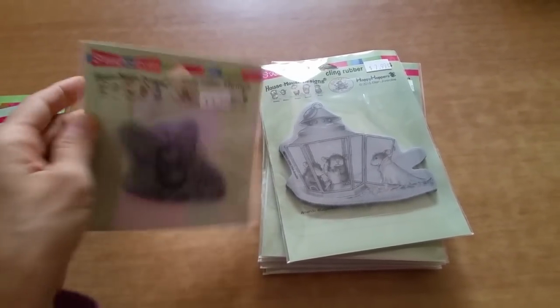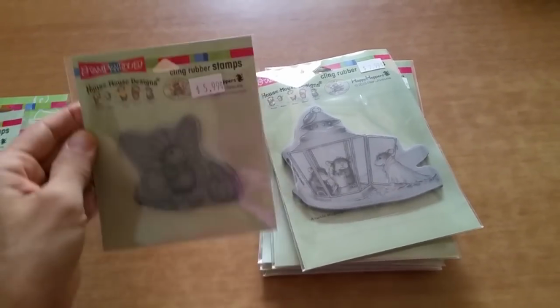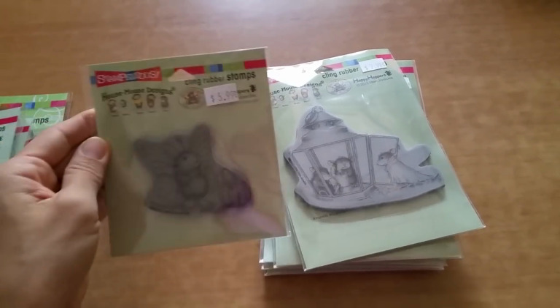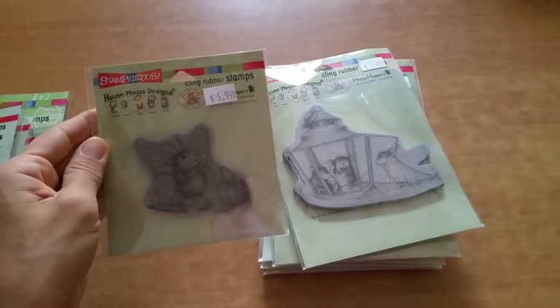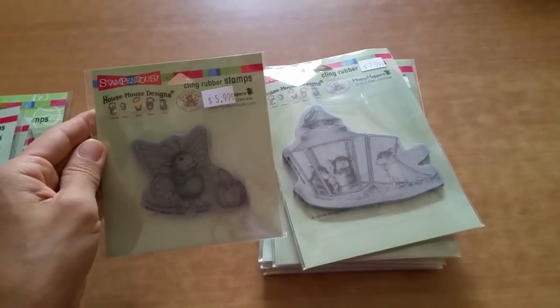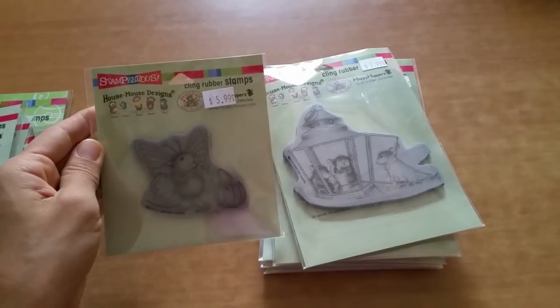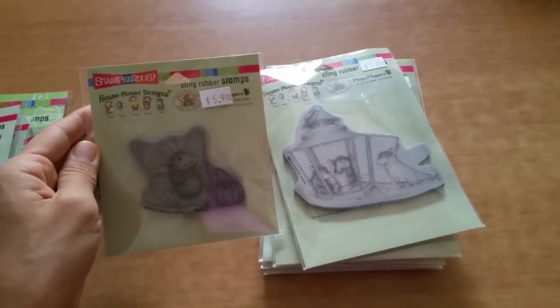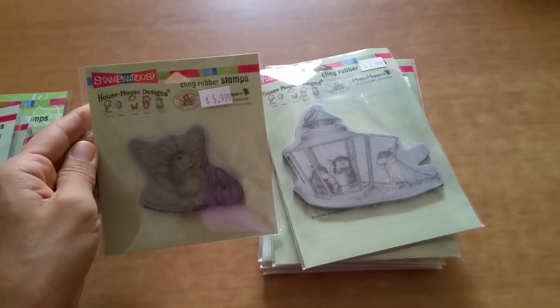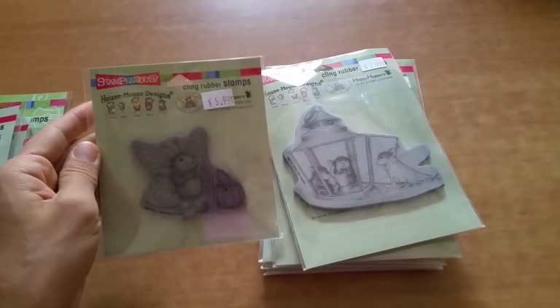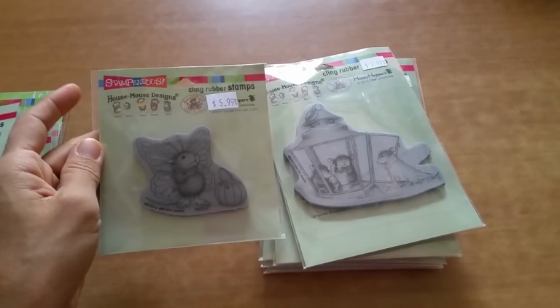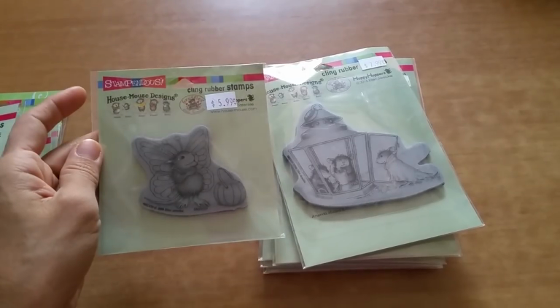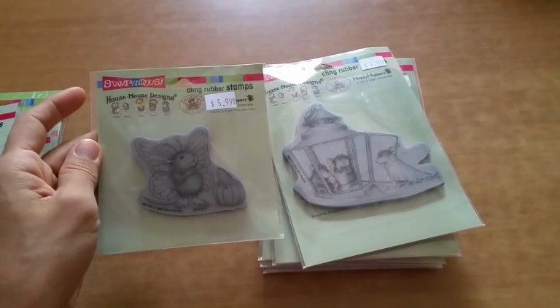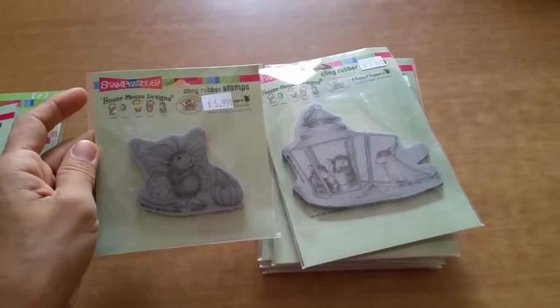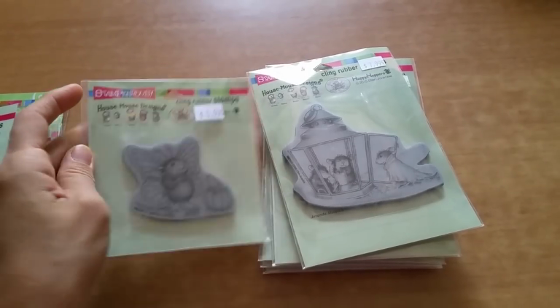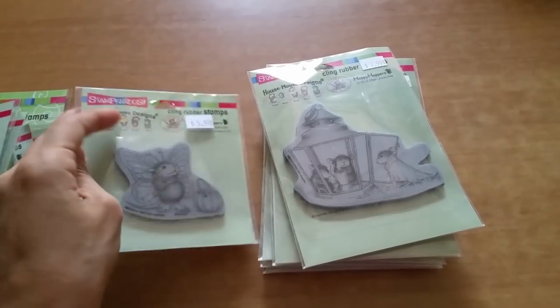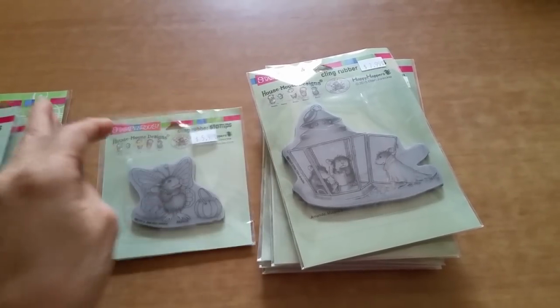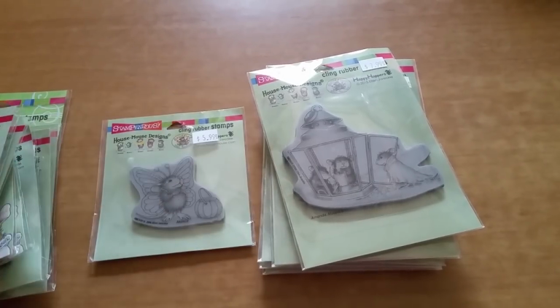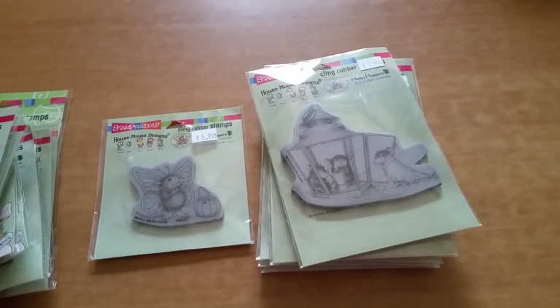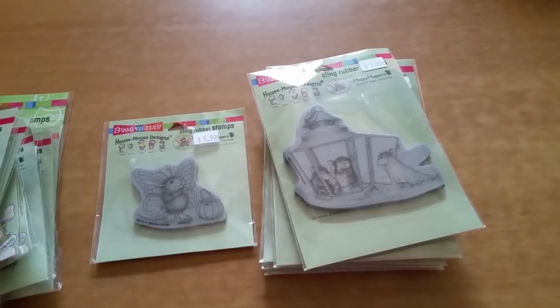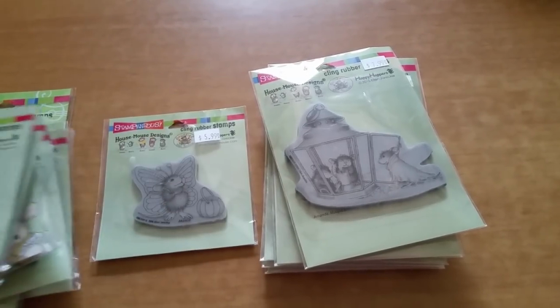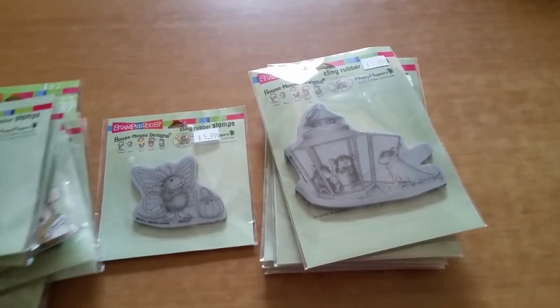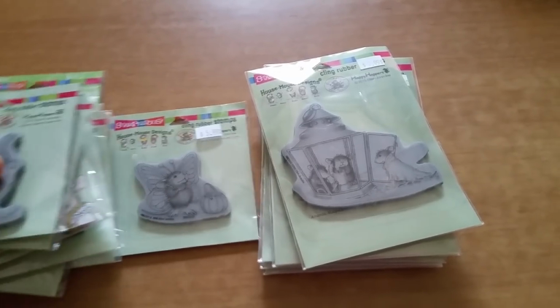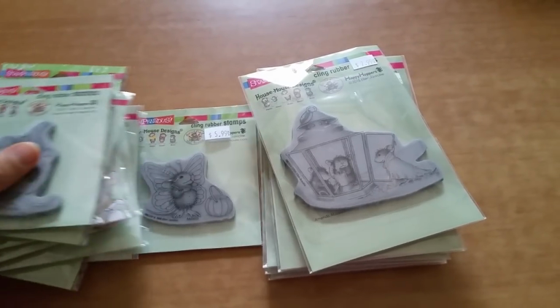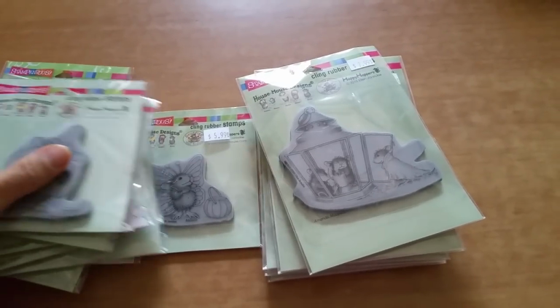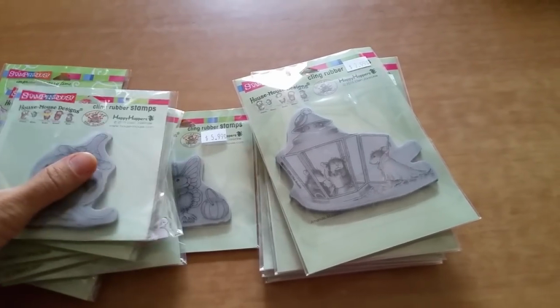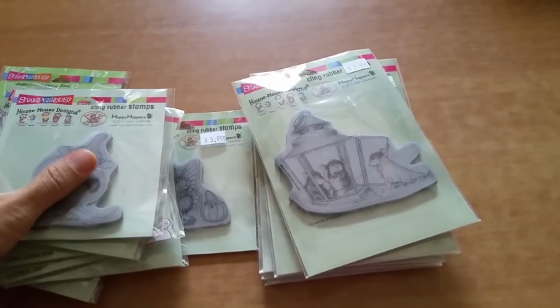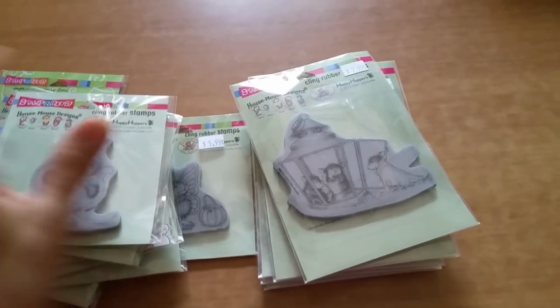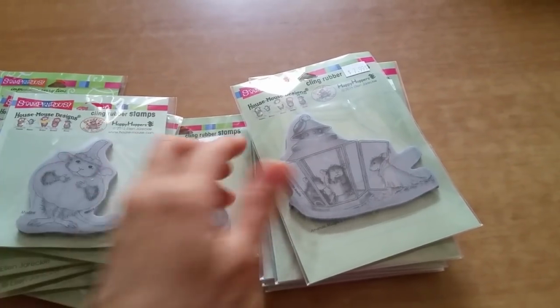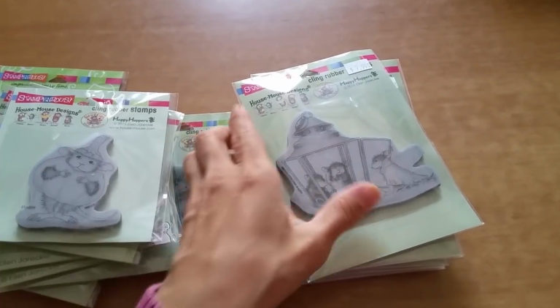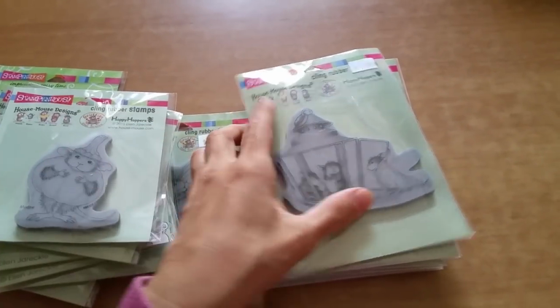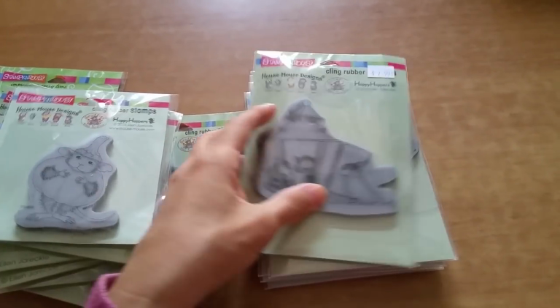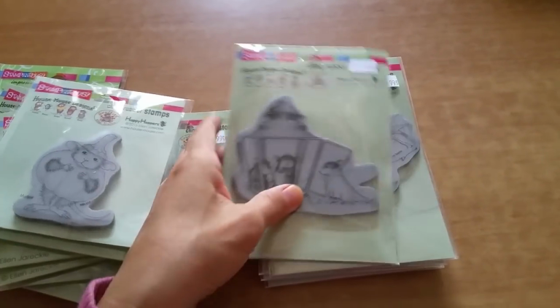Some of these I have seen, but I don't have them. So when these were 50% off or more, I thought, you know what, let's jump on it.